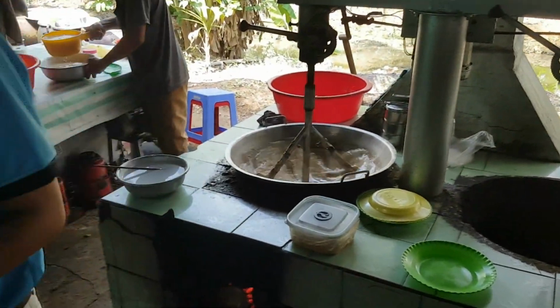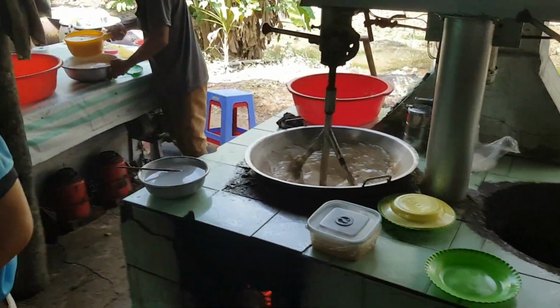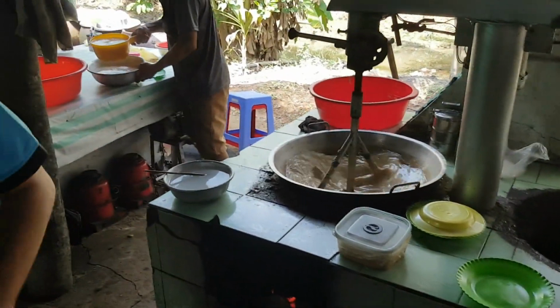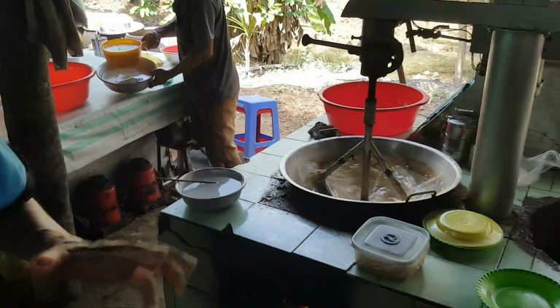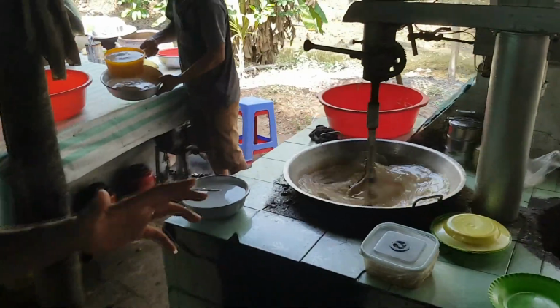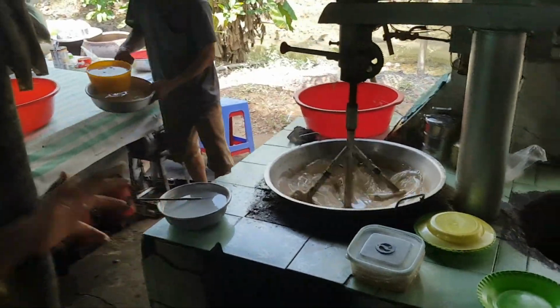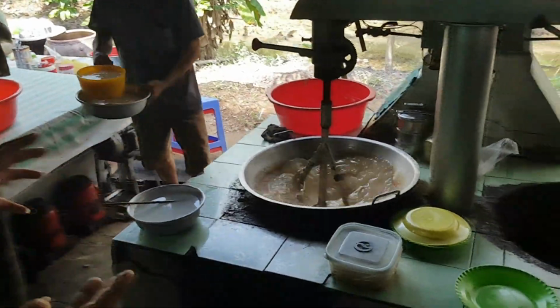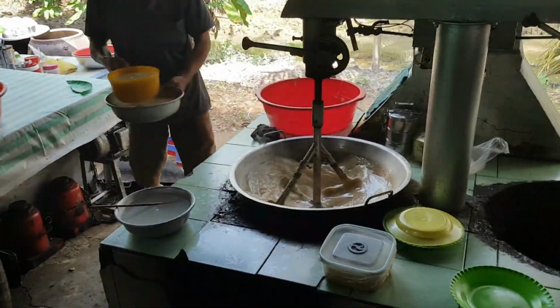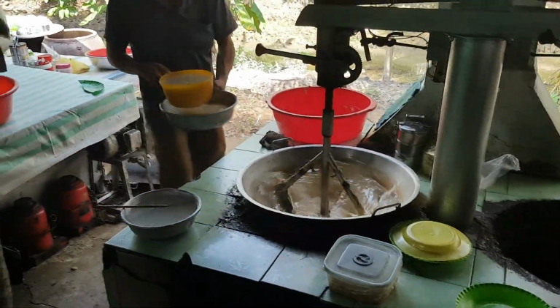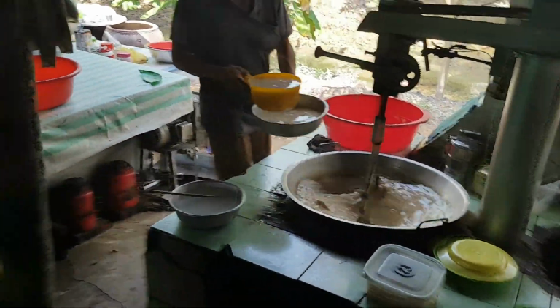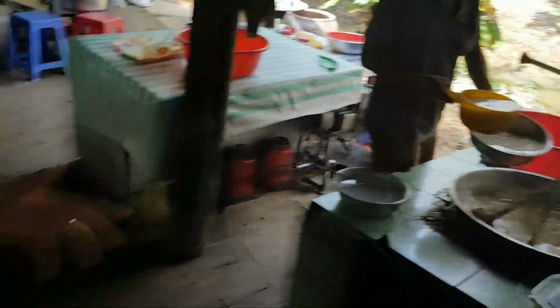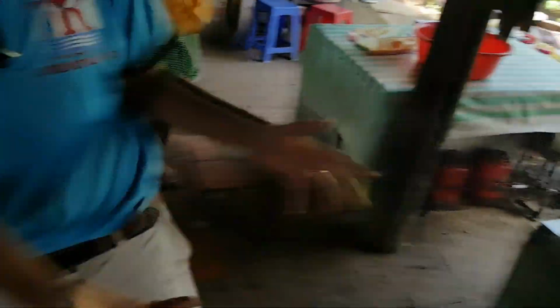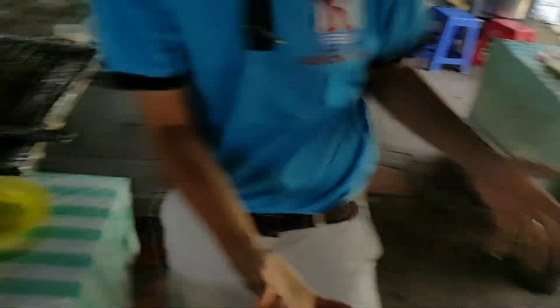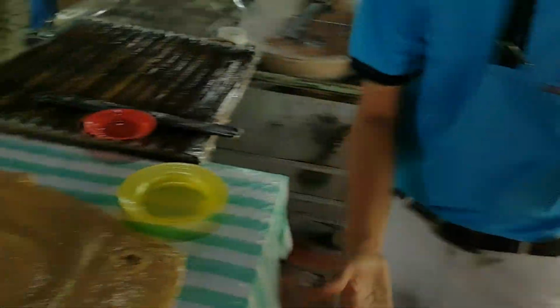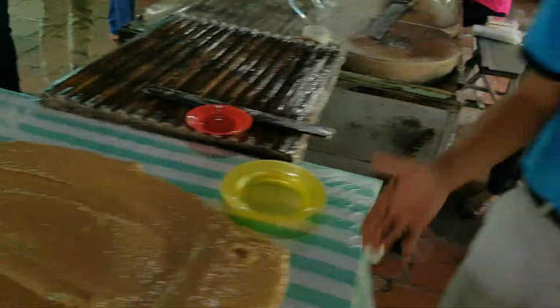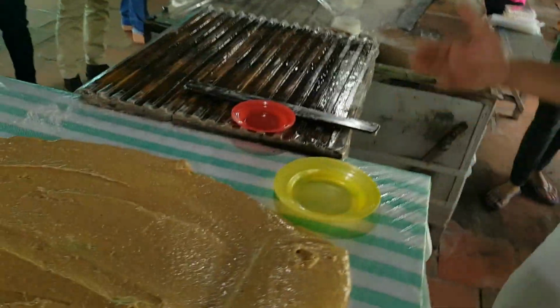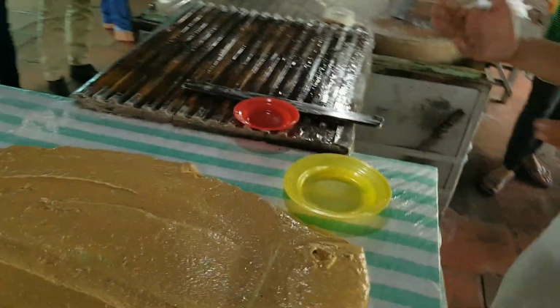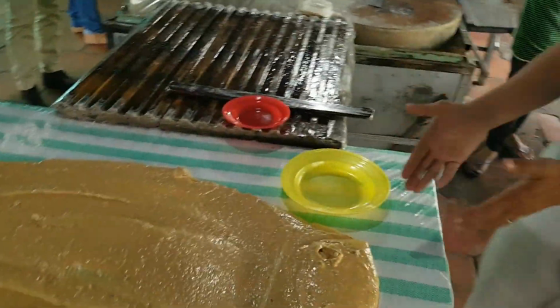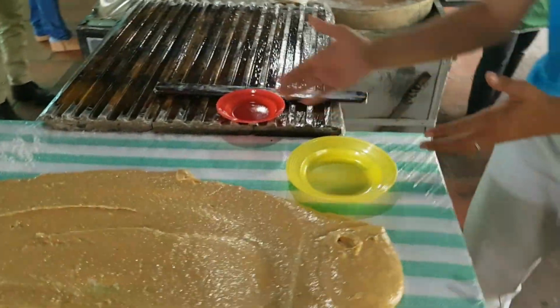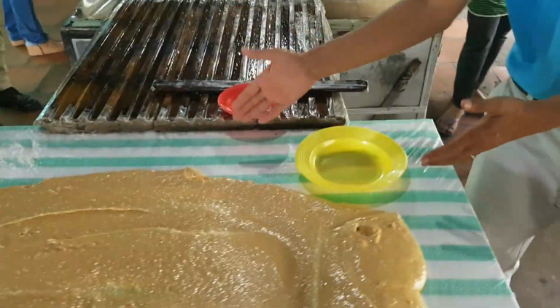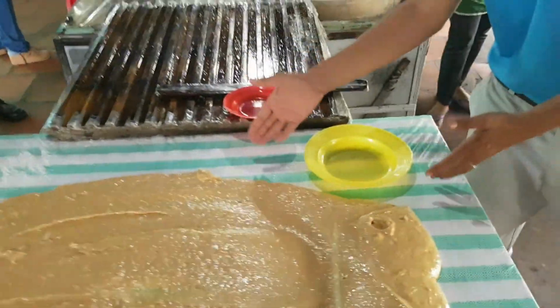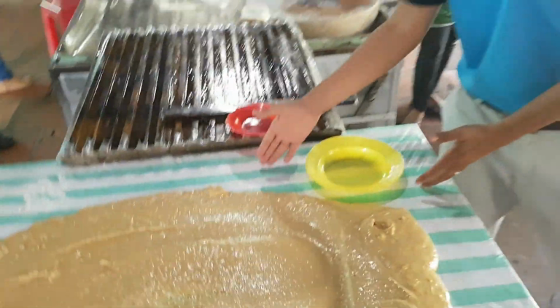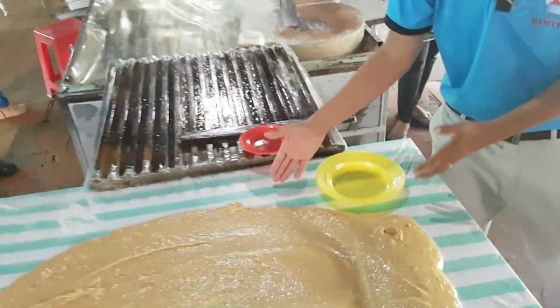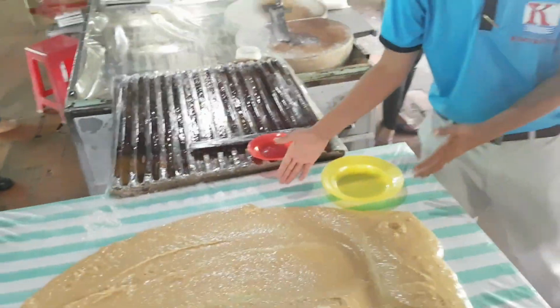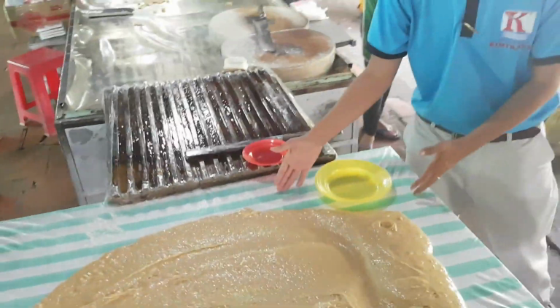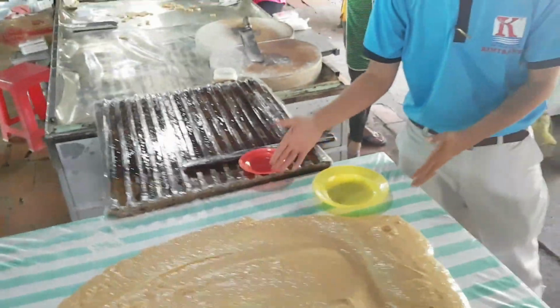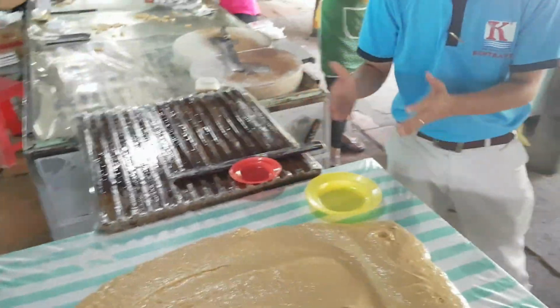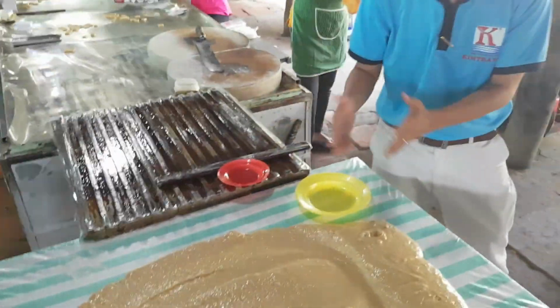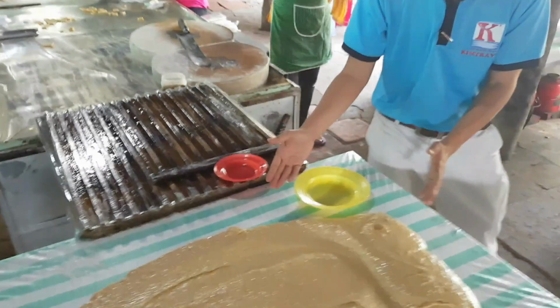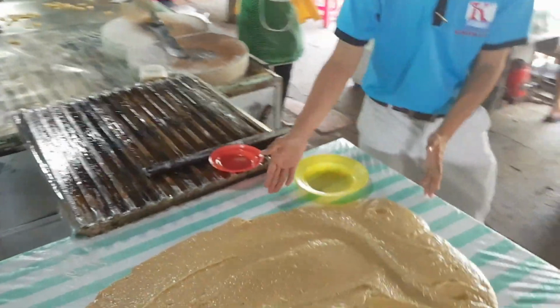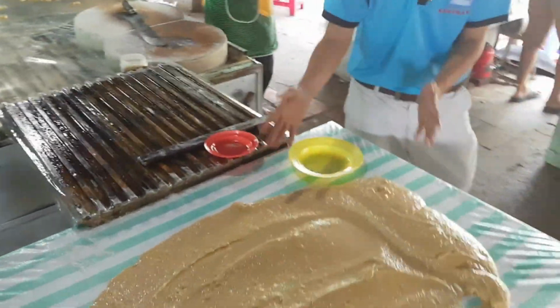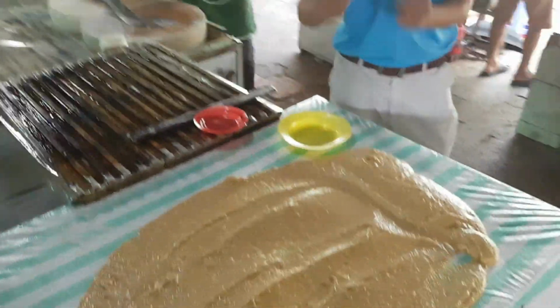After cooking 45 minutes, they will be placed on this table to cool down. They will be here about 10 minutes.